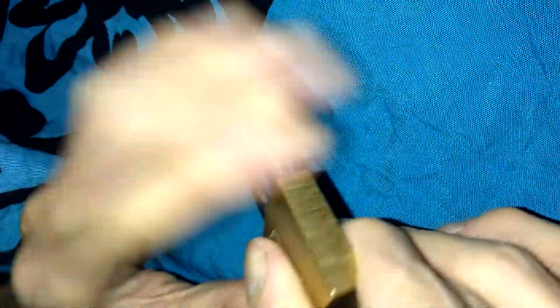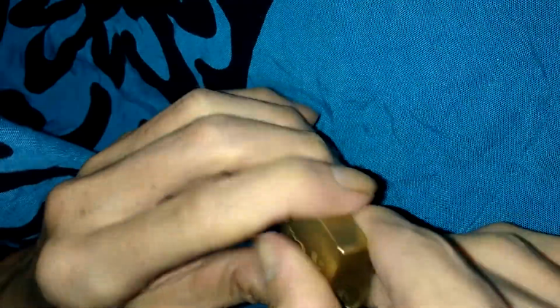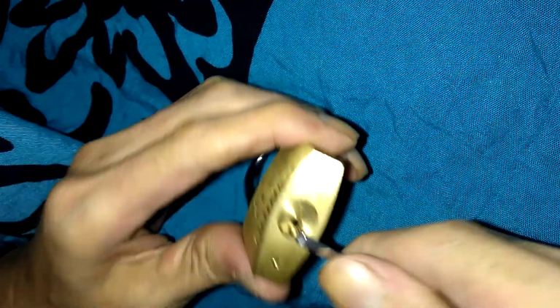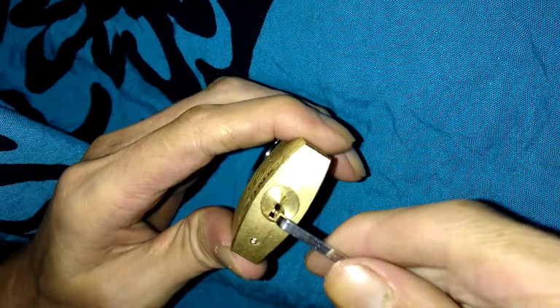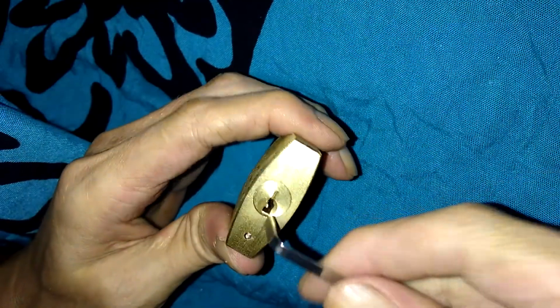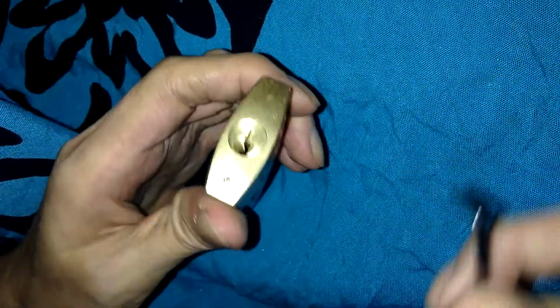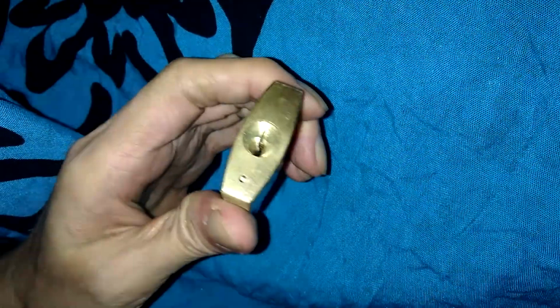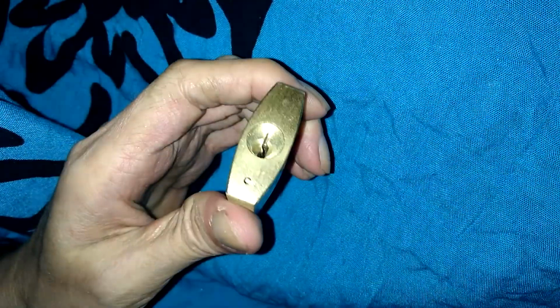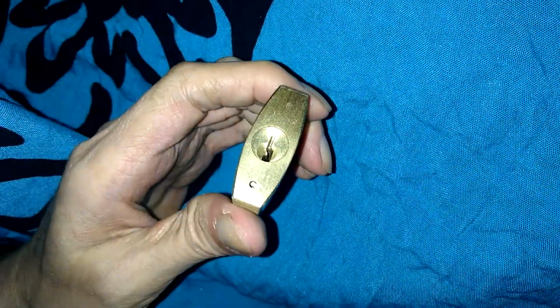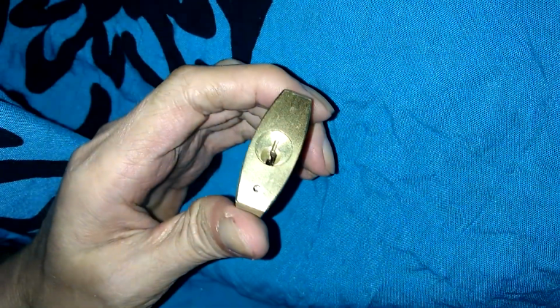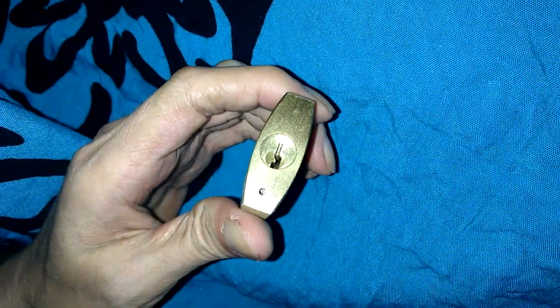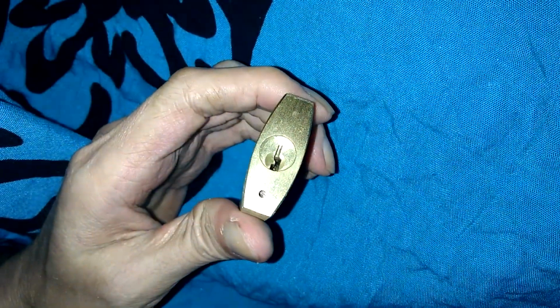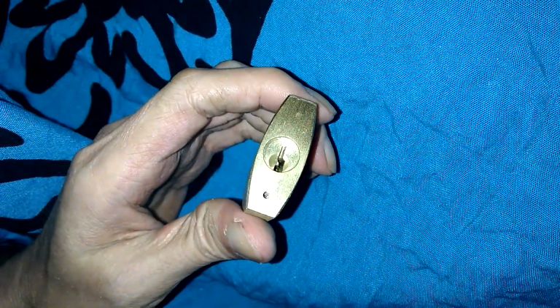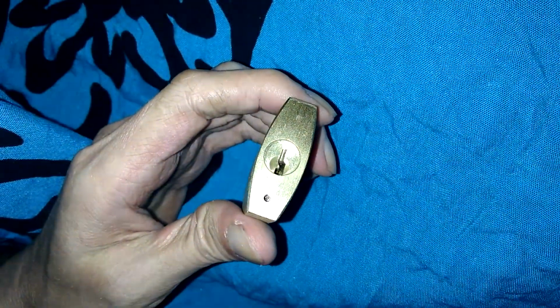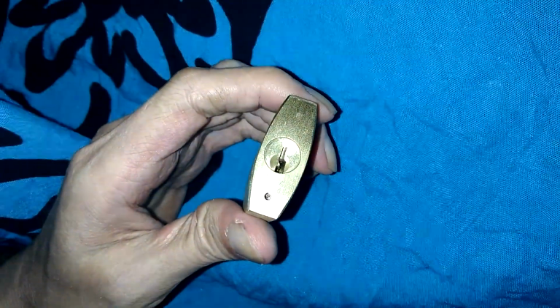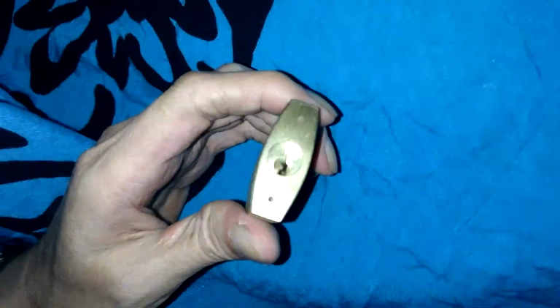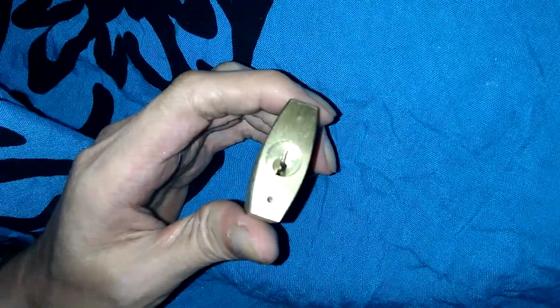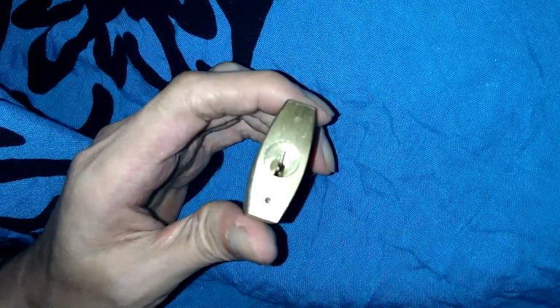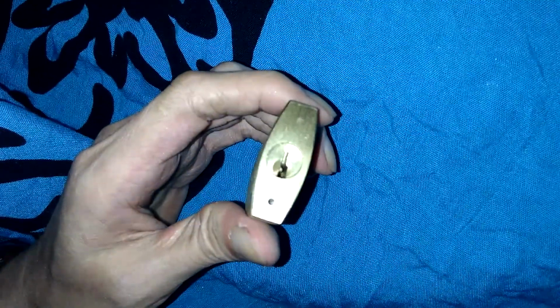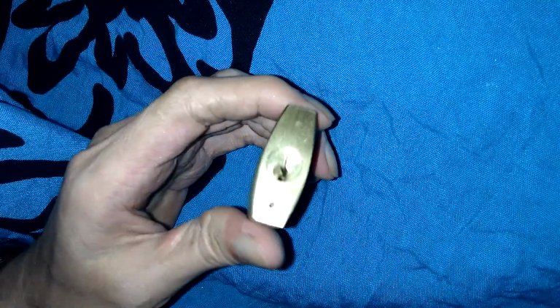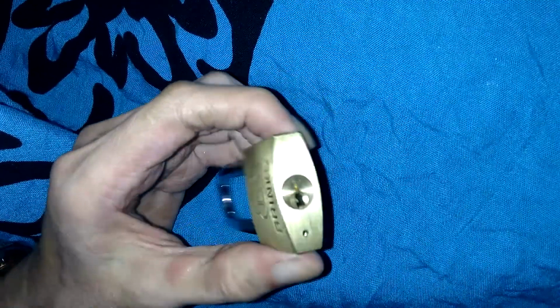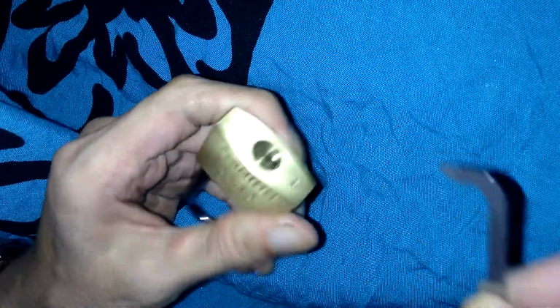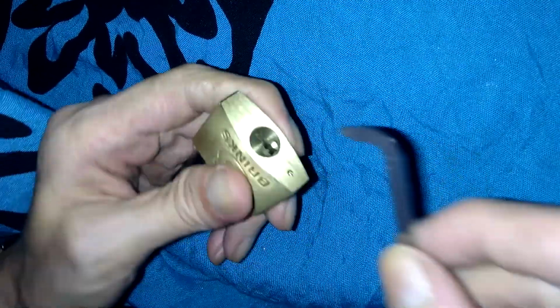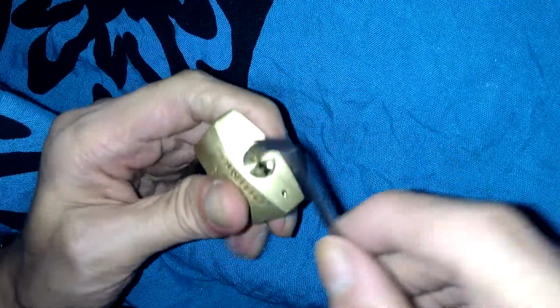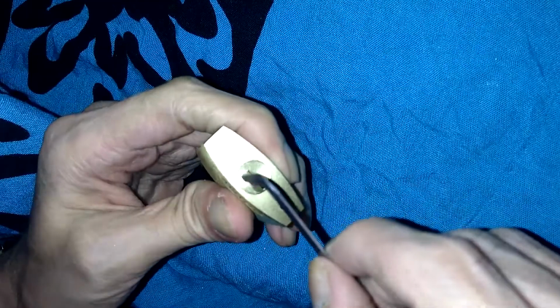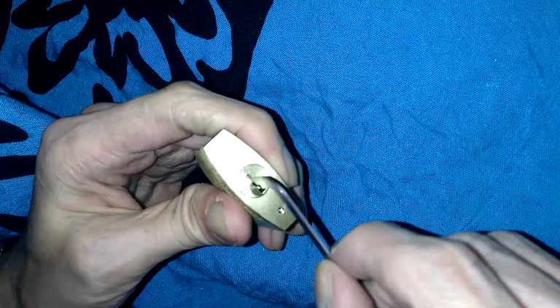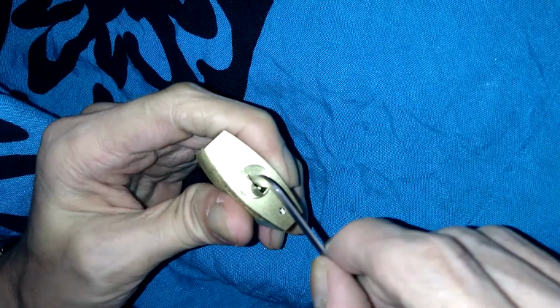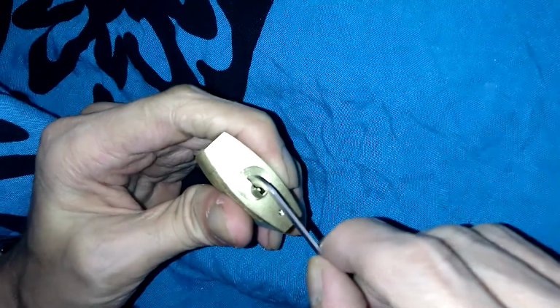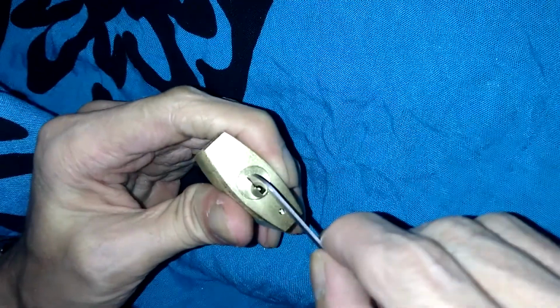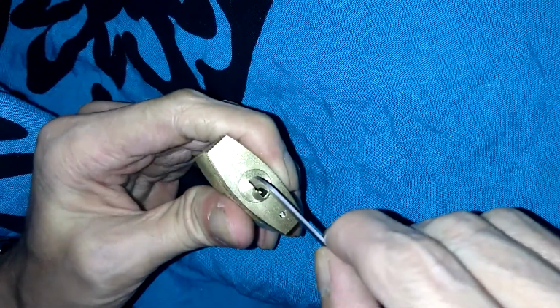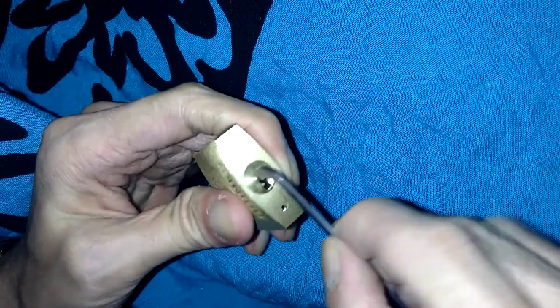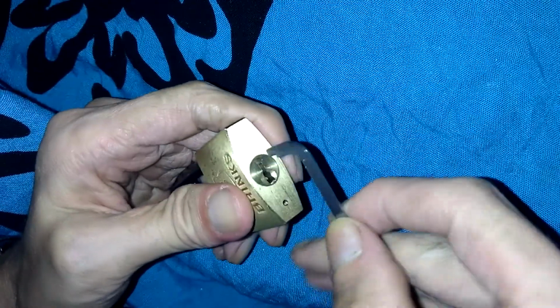It's that easy. The 161 had security pins in it anyway. There it is — picked open using bottom of the keyway tensioning. Now let's go to top of the keyway tensioning.